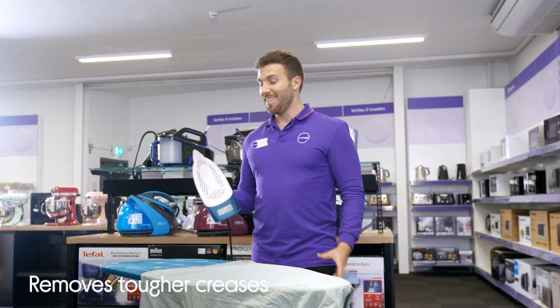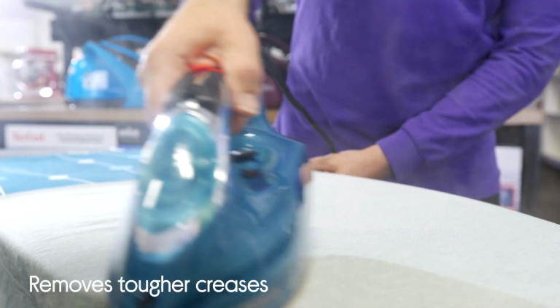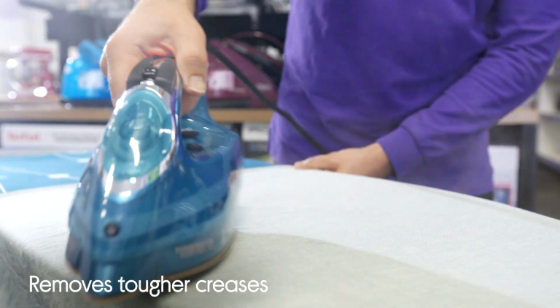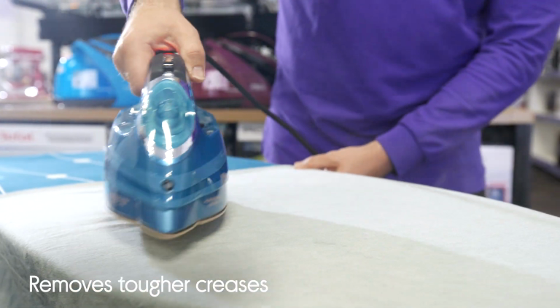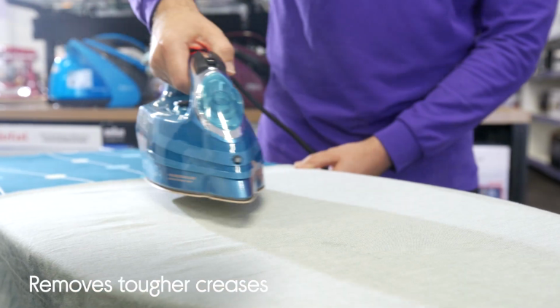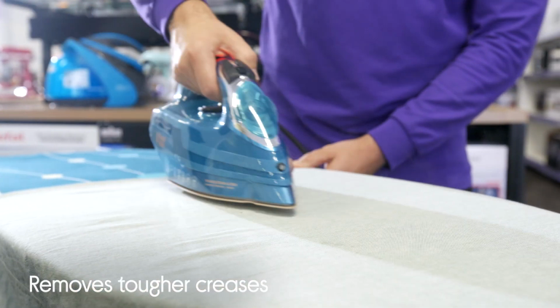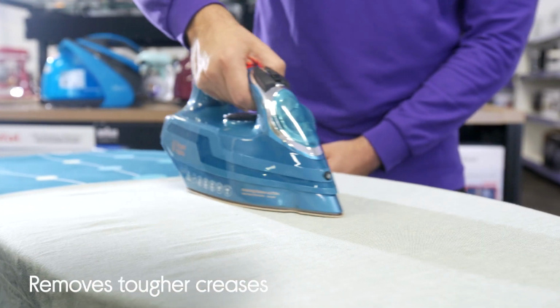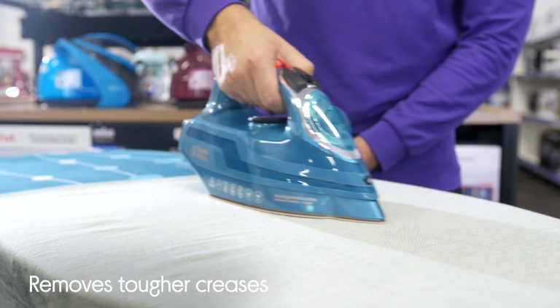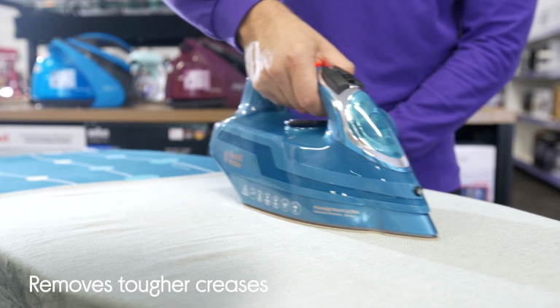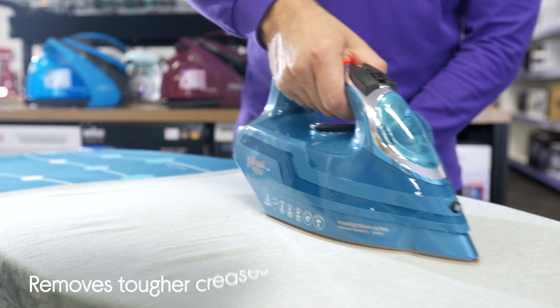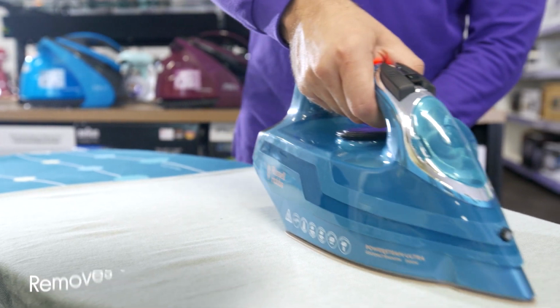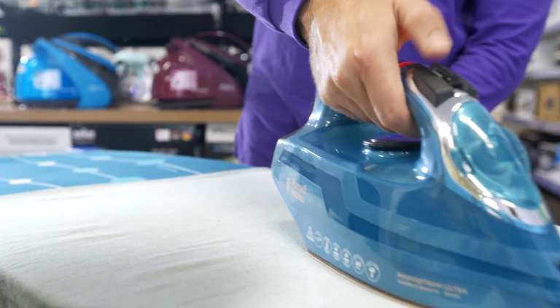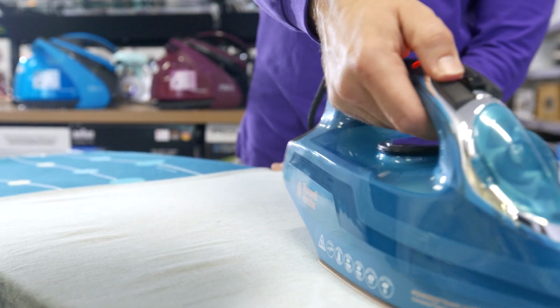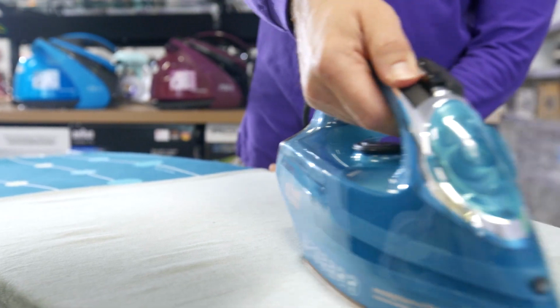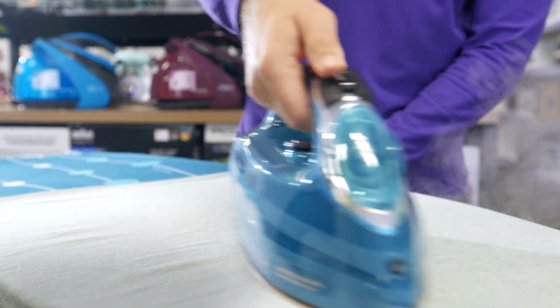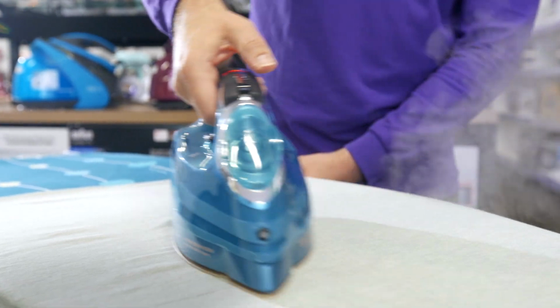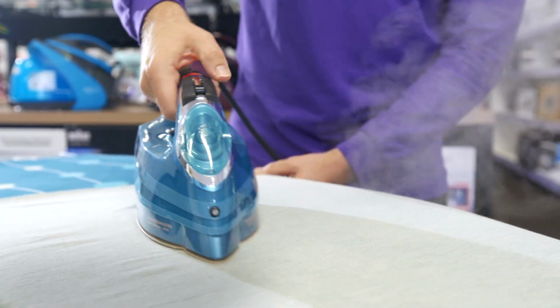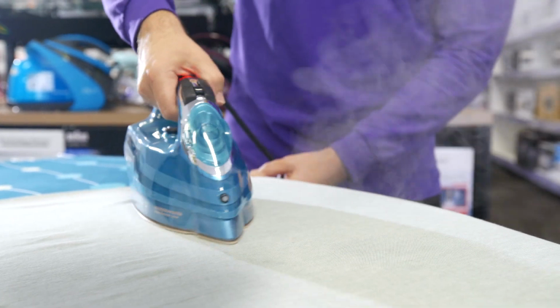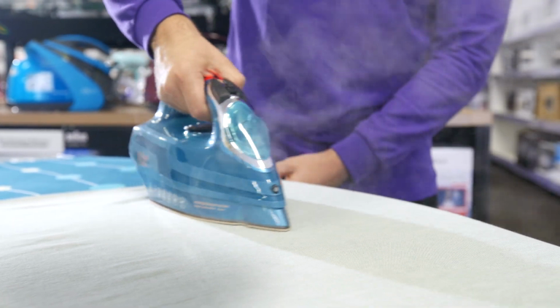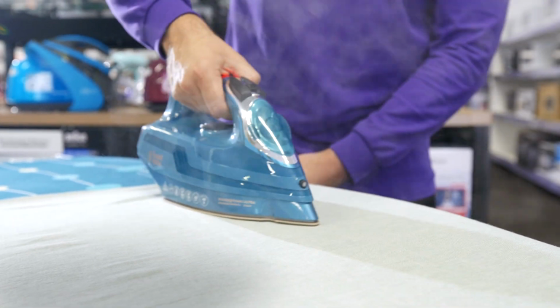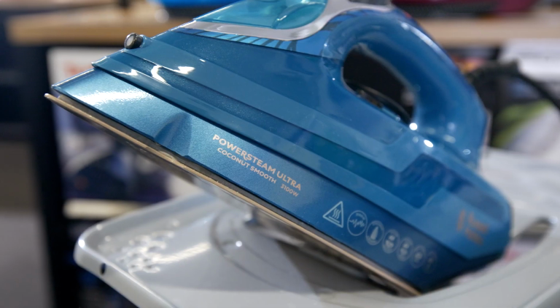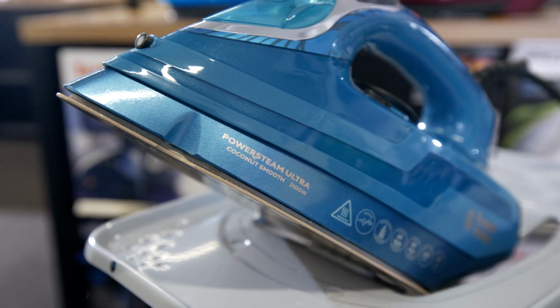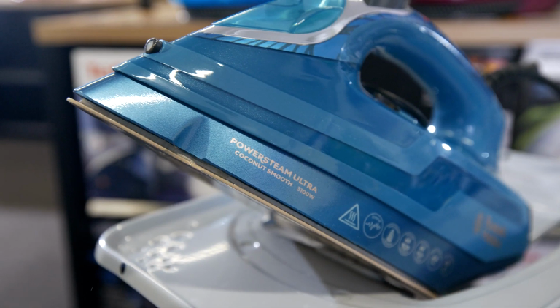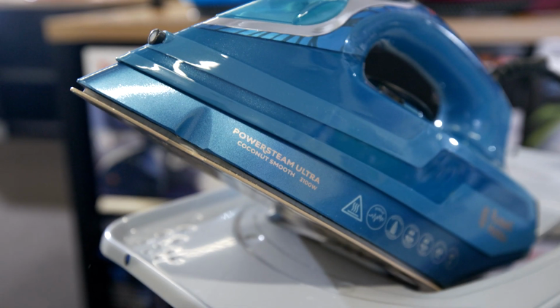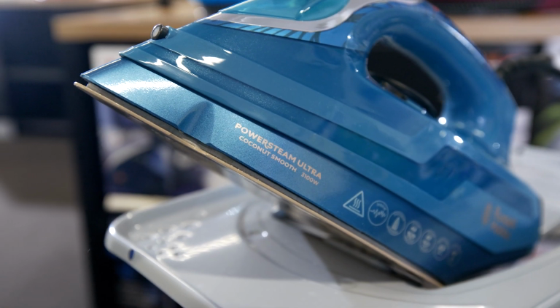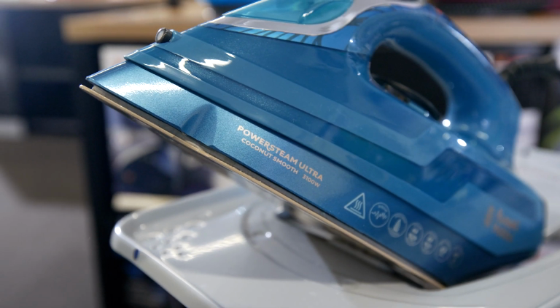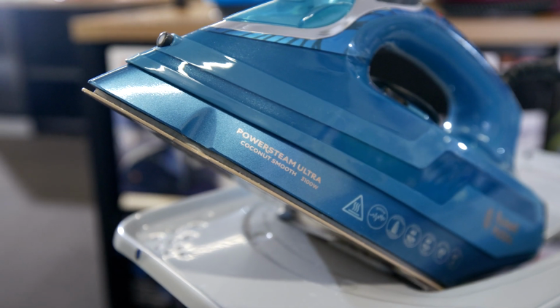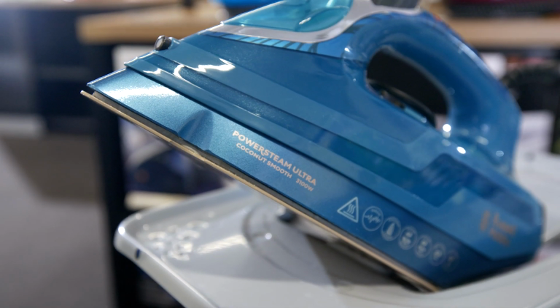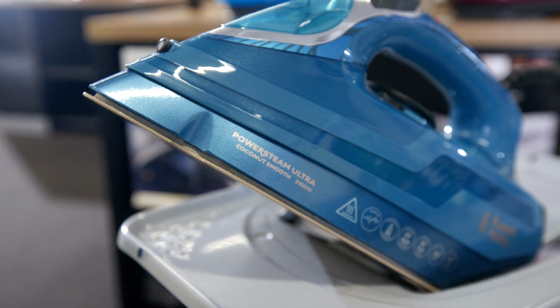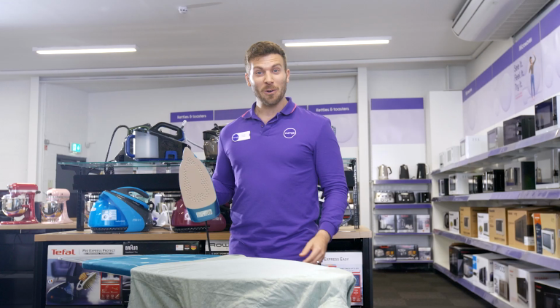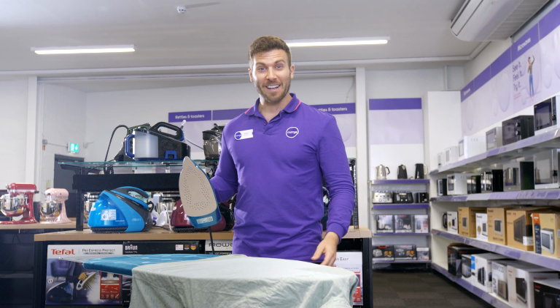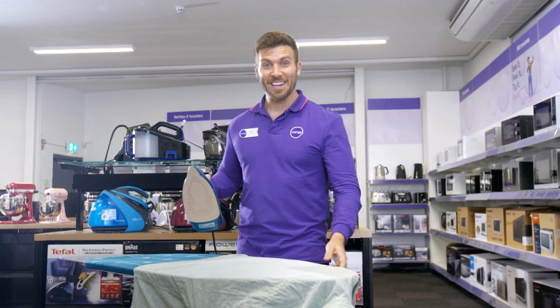This is a super strong, durable iron, and the fact that it's infused with coconut means it's pretty cool to talk about too.